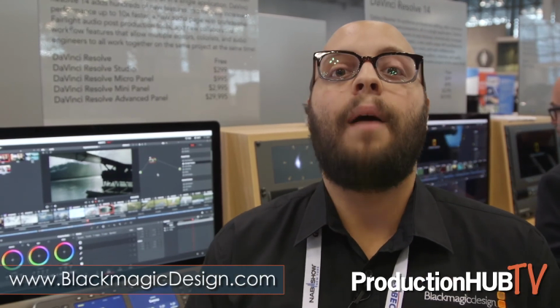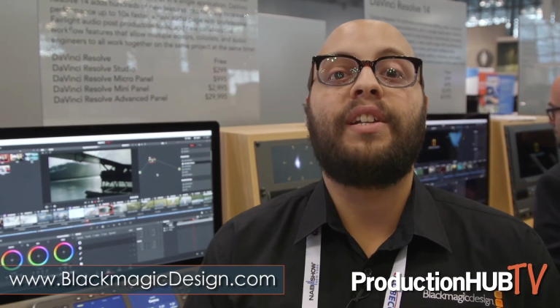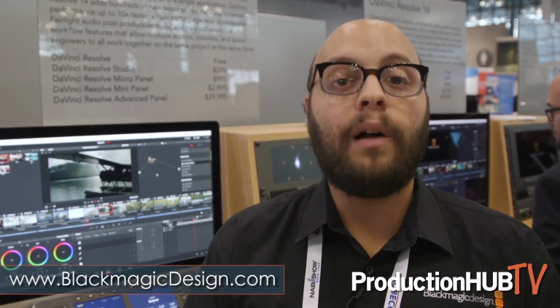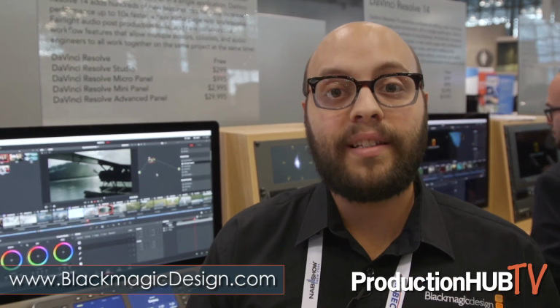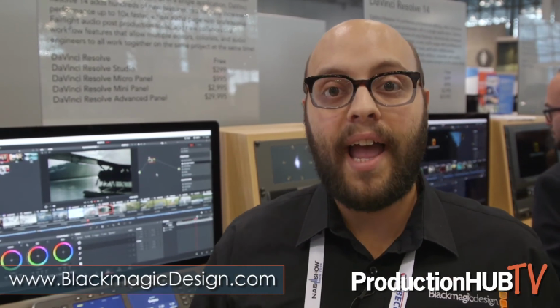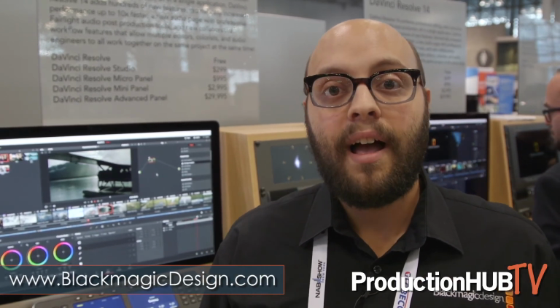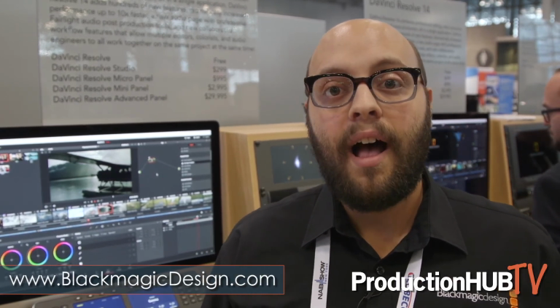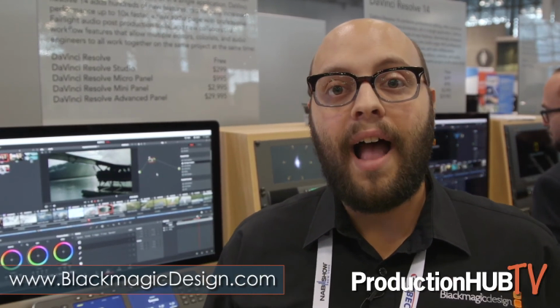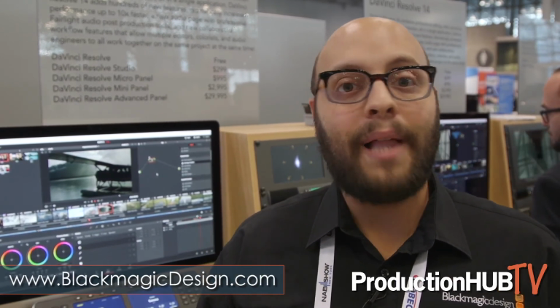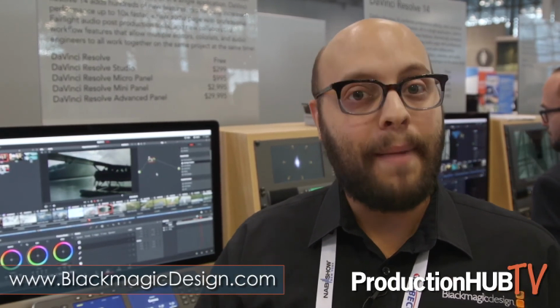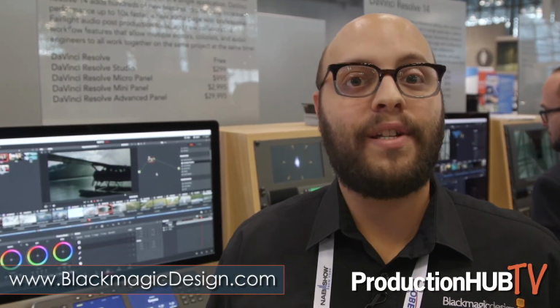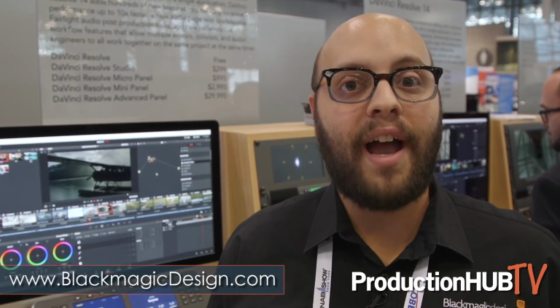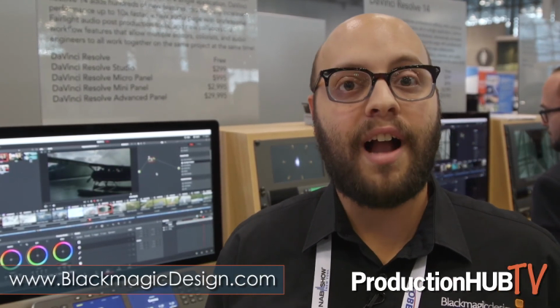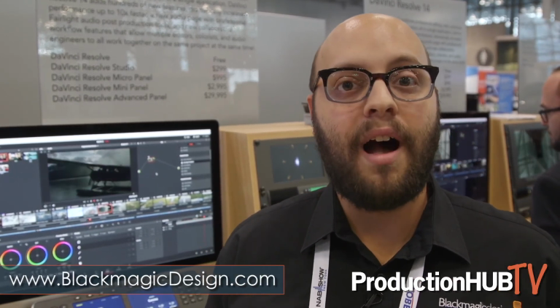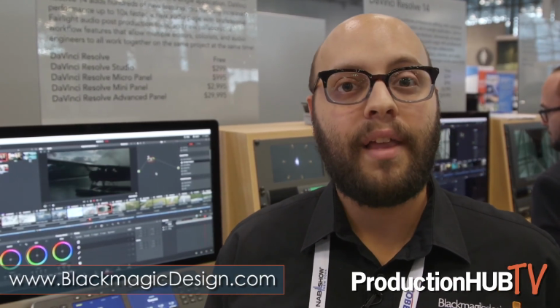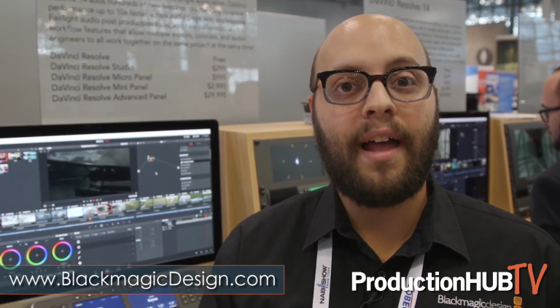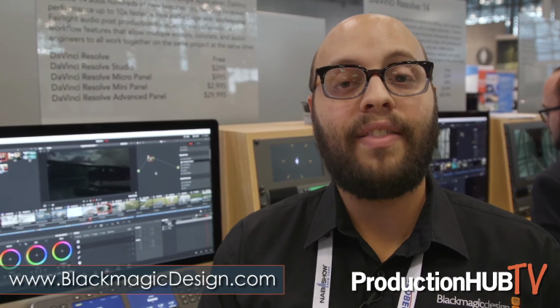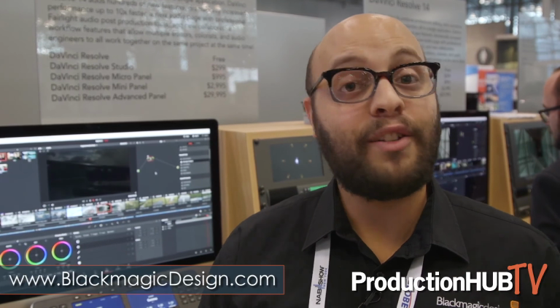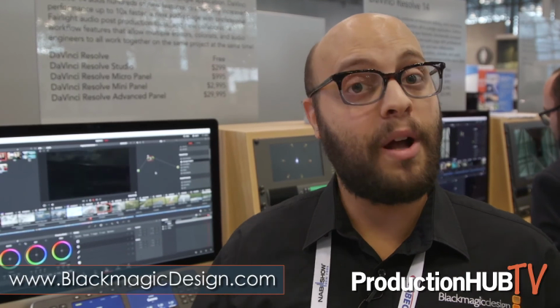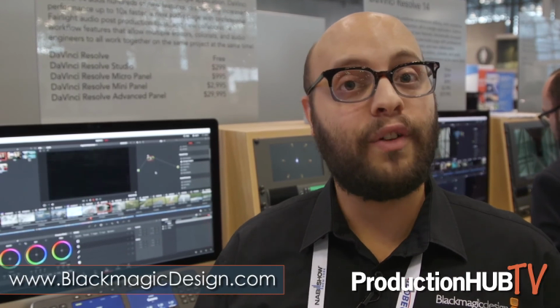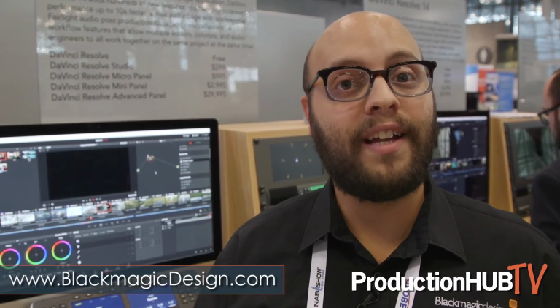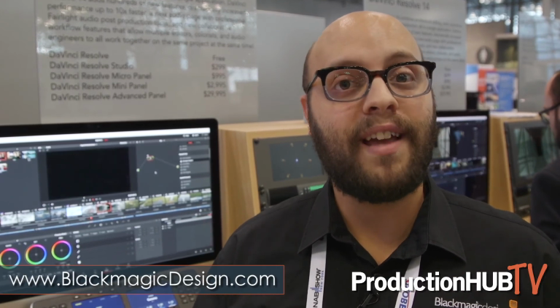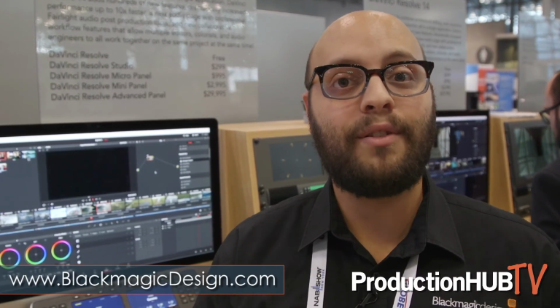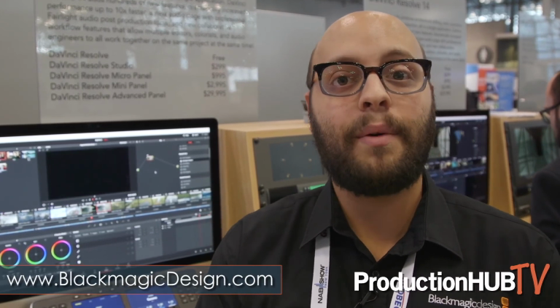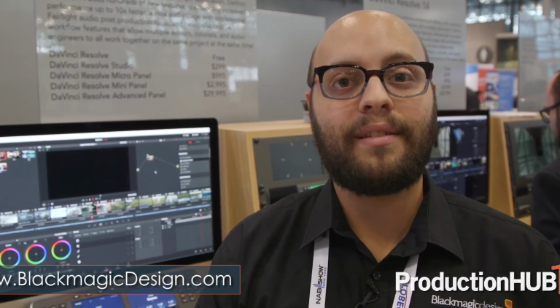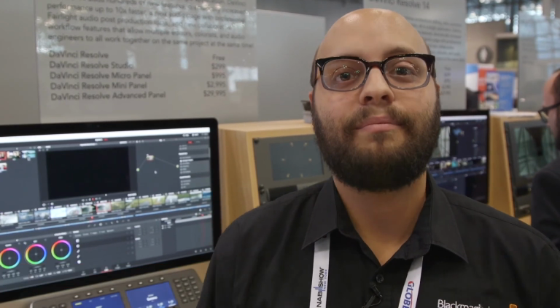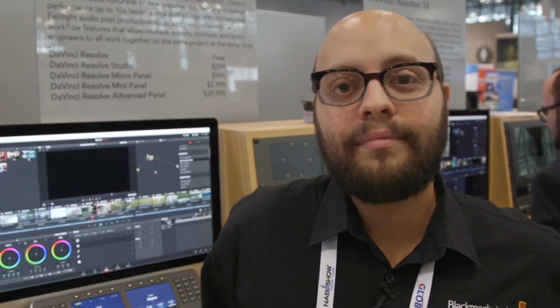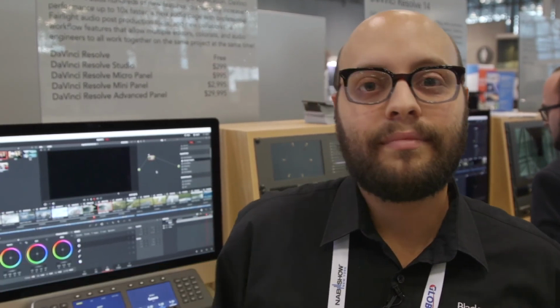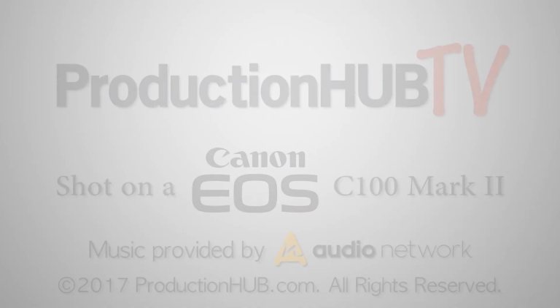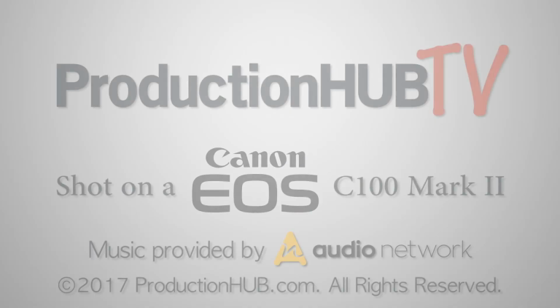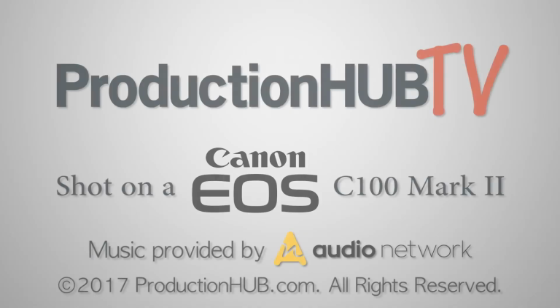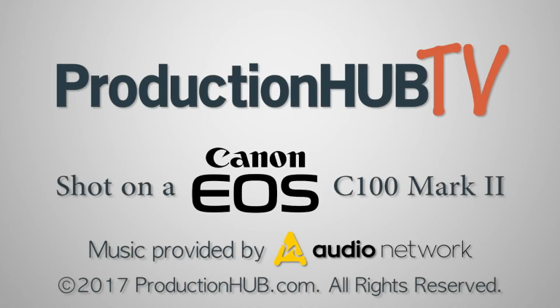You can download it today at blackmagicdesign.com. Thanks so much for taking the time to talk with us.